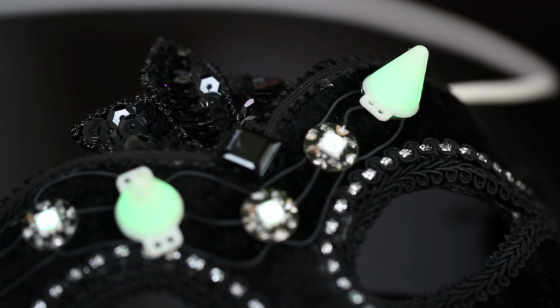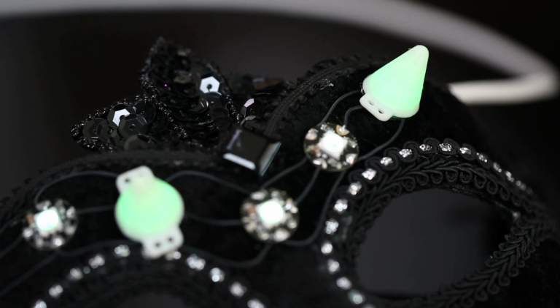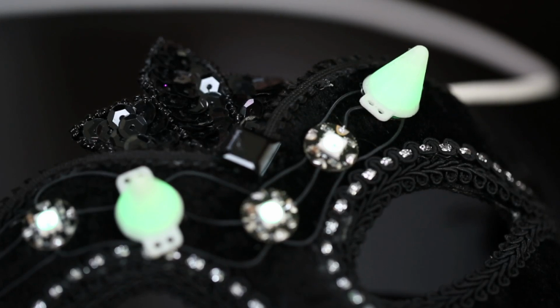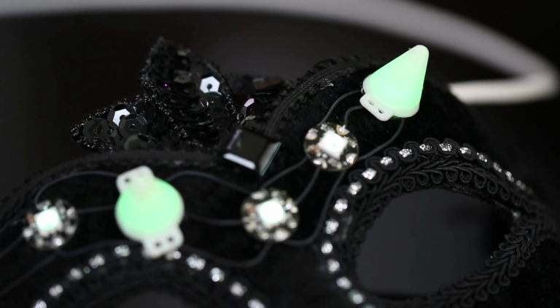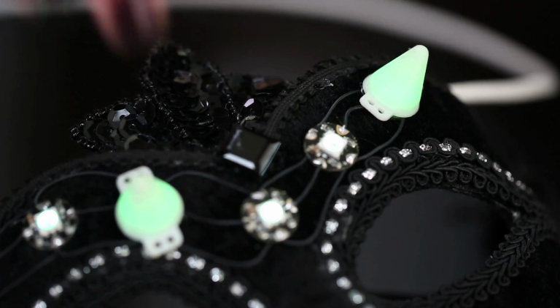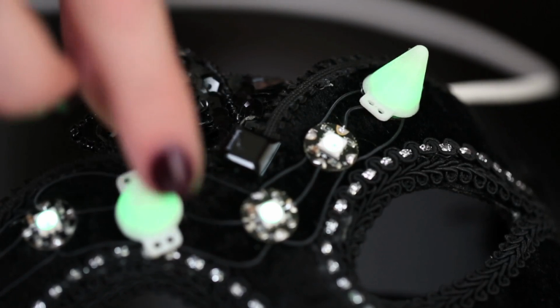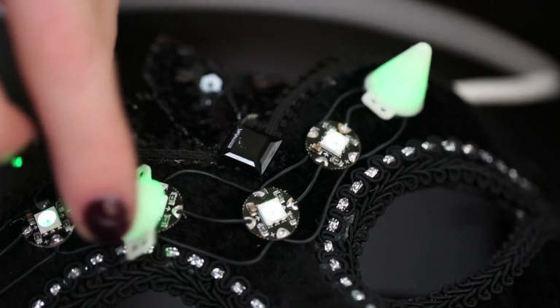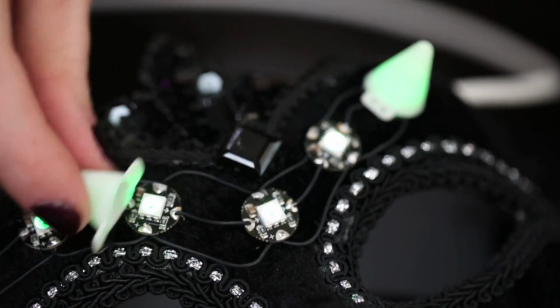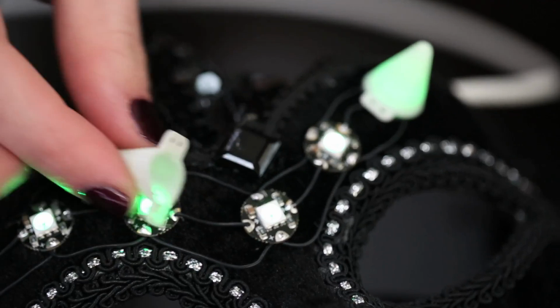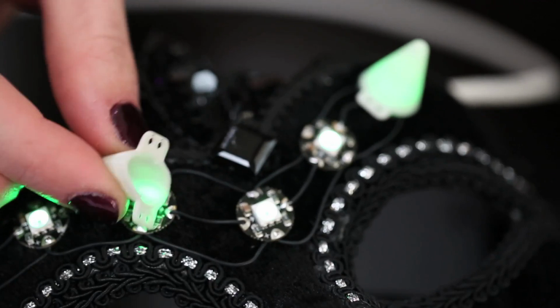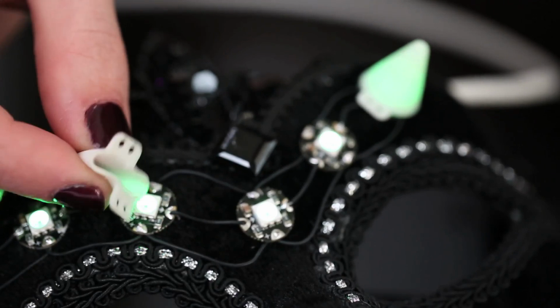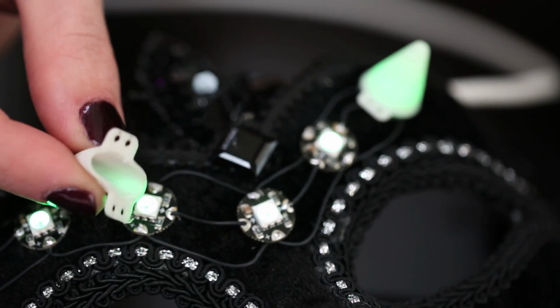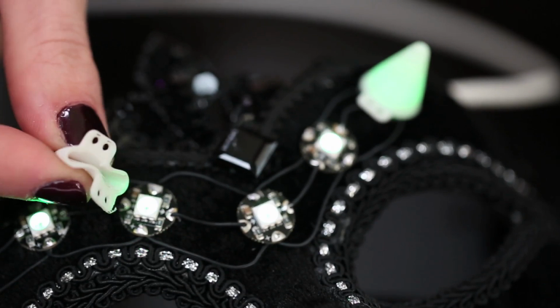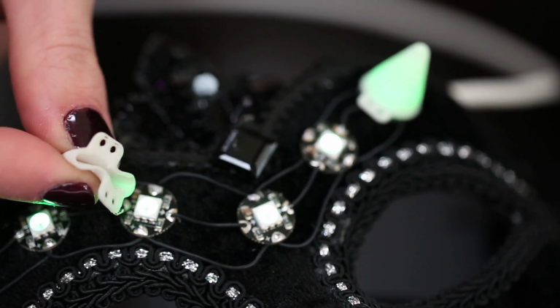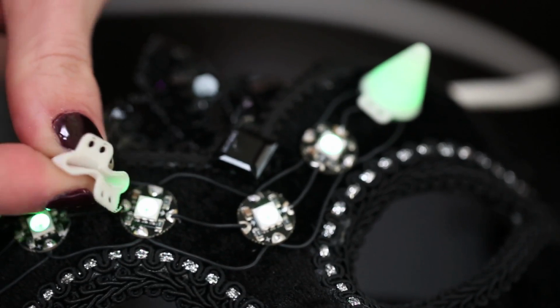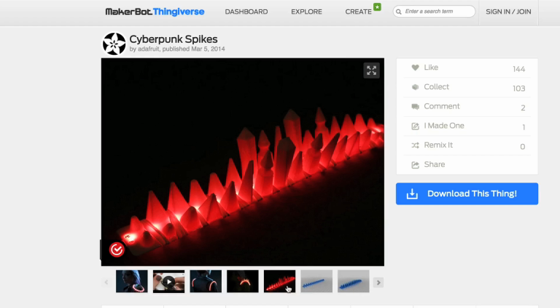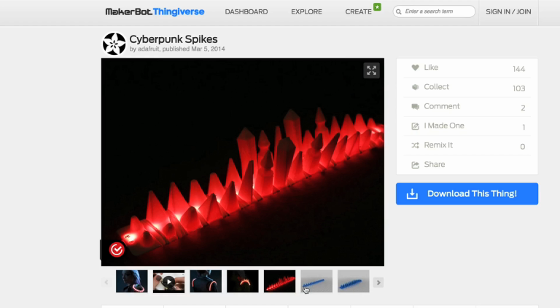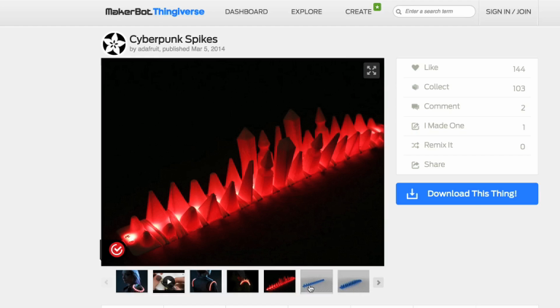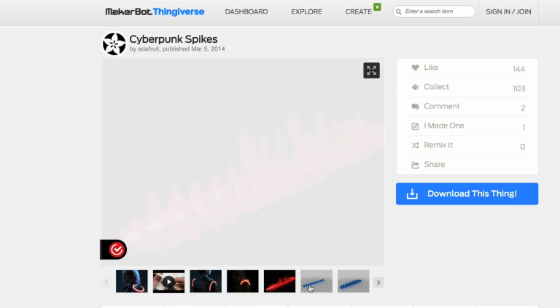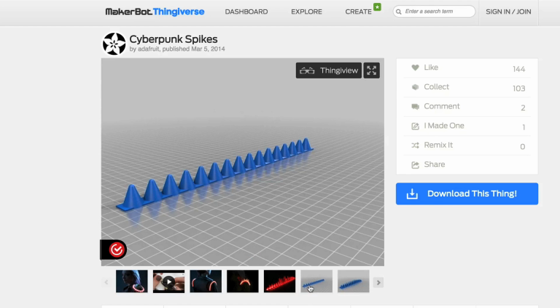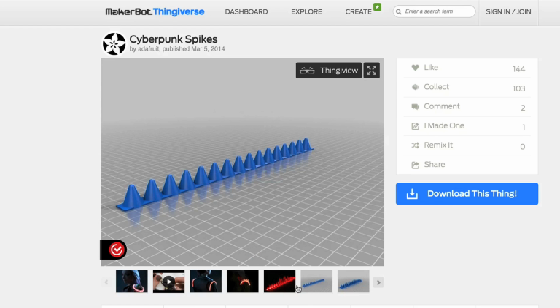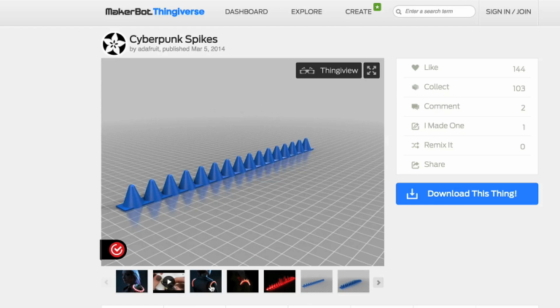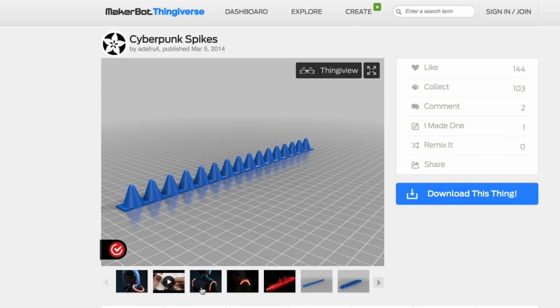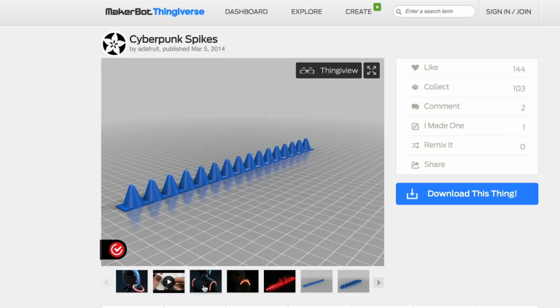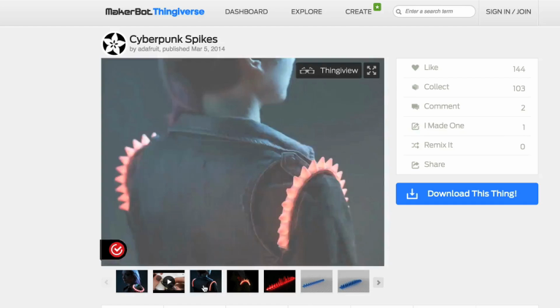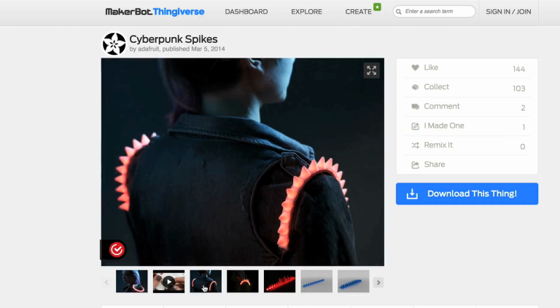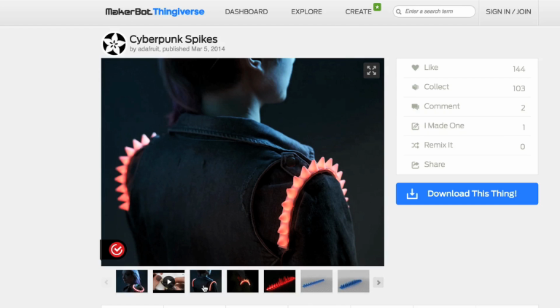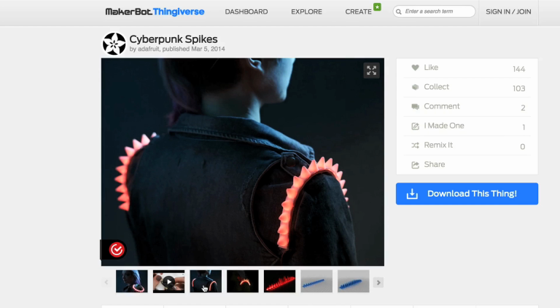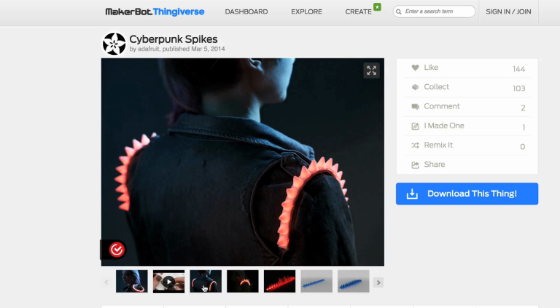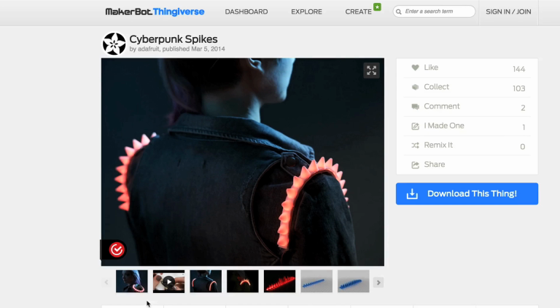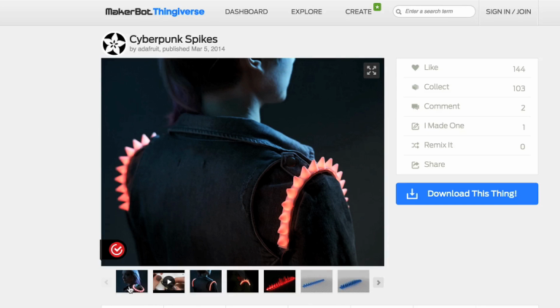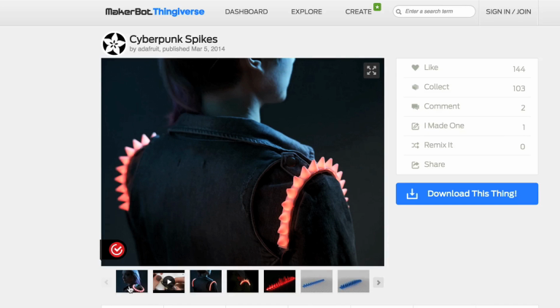To get super fancy, you can 3D print some NeoPixel diffusers in flexible filament. We've published files for a few different styles.